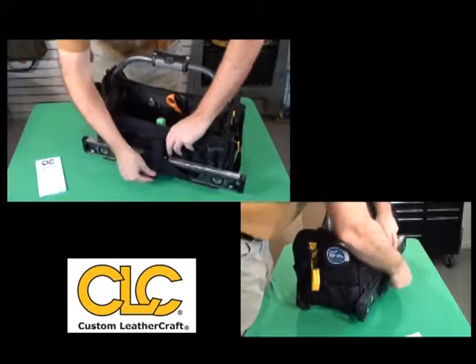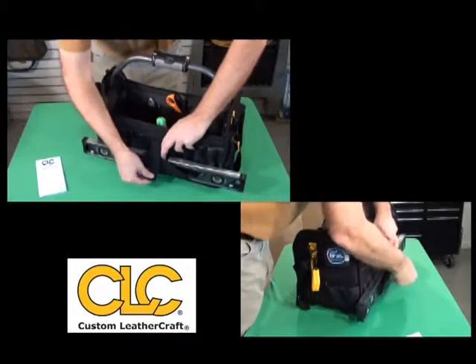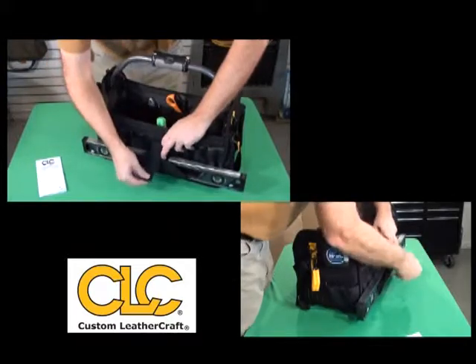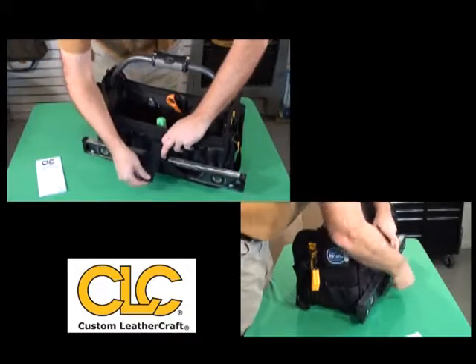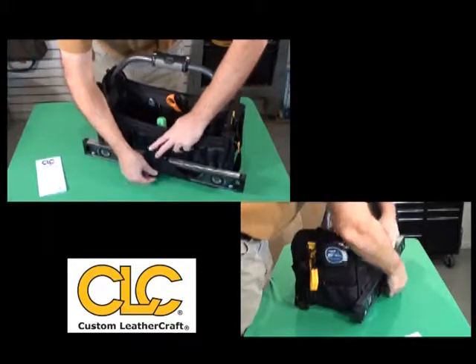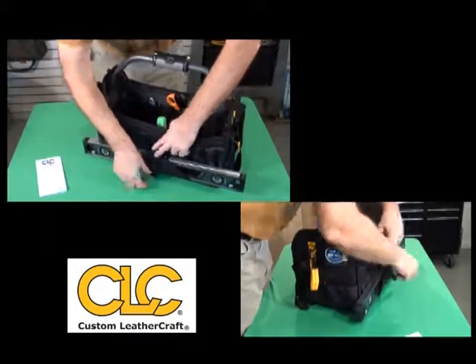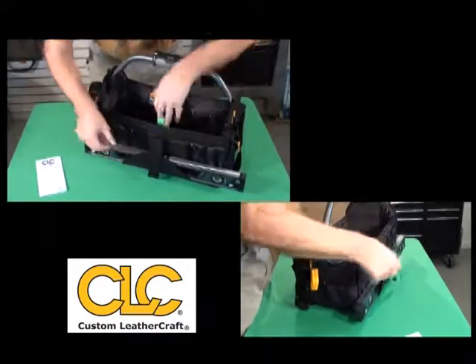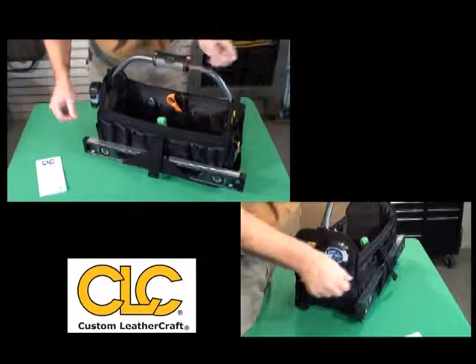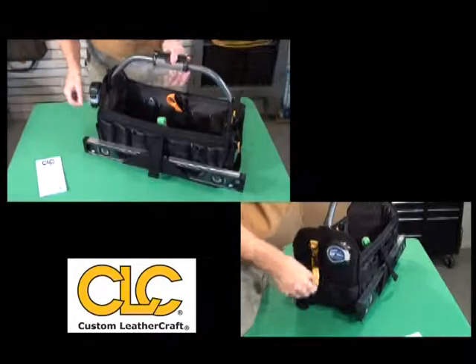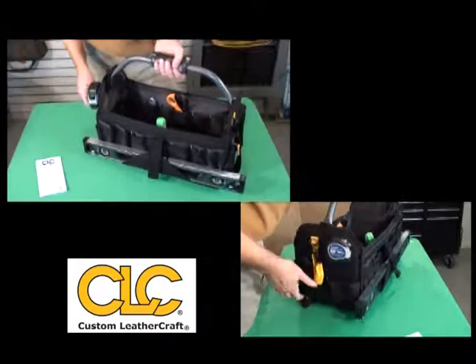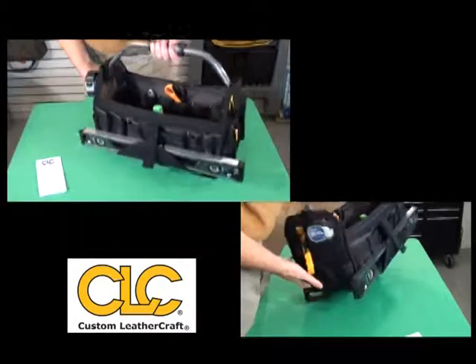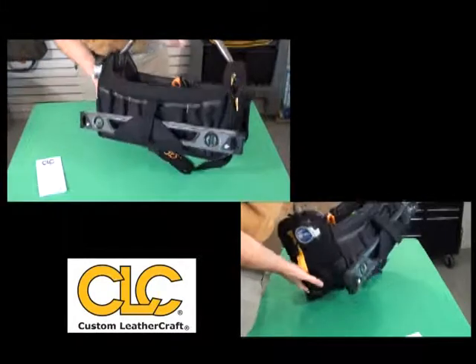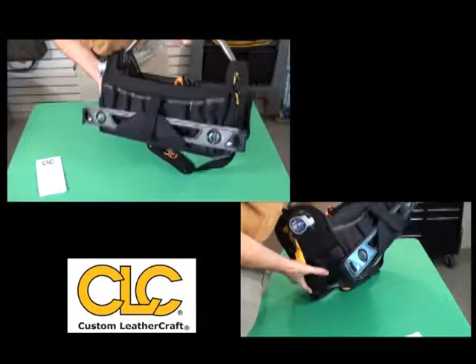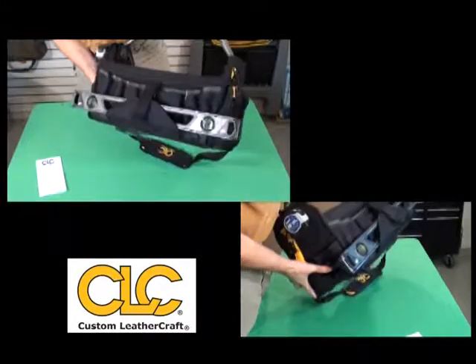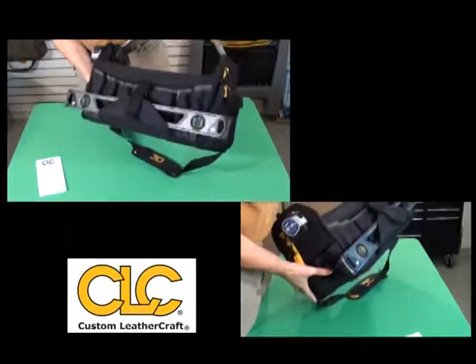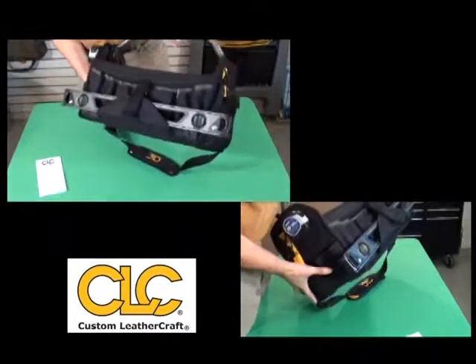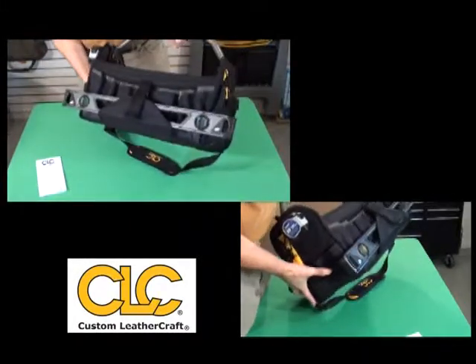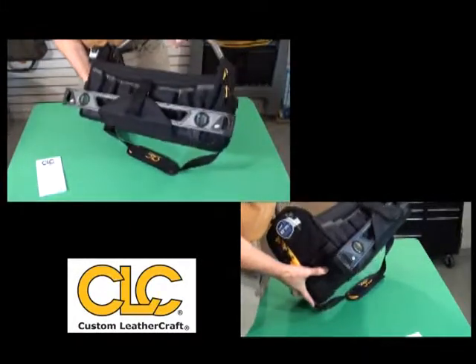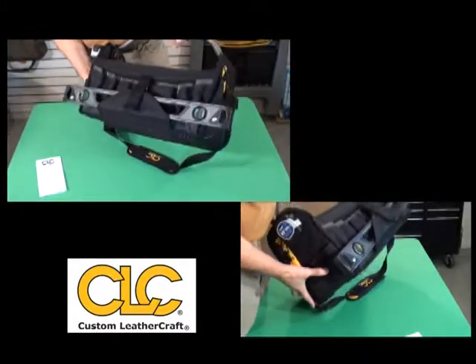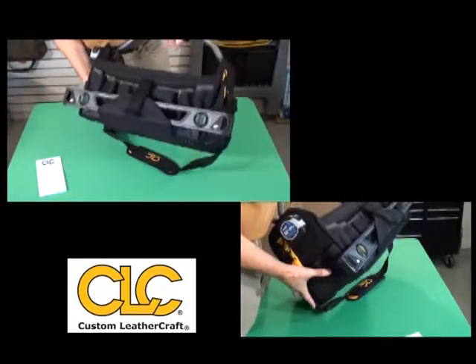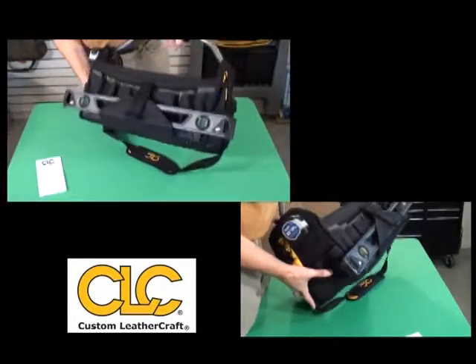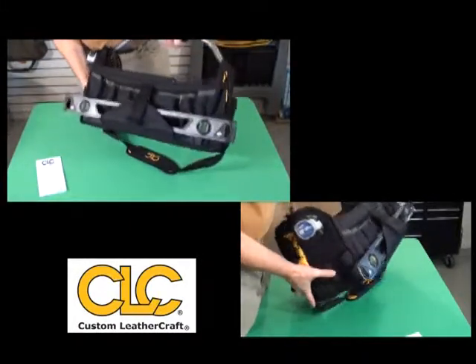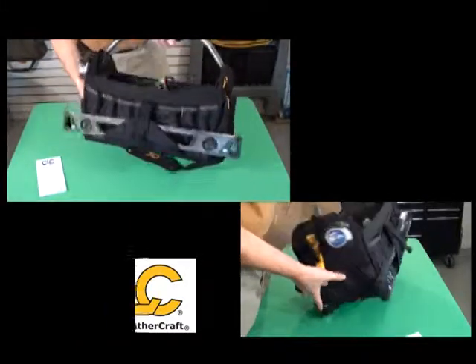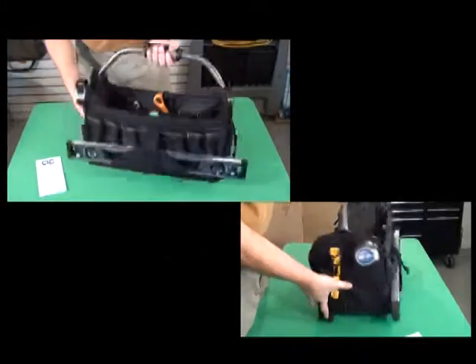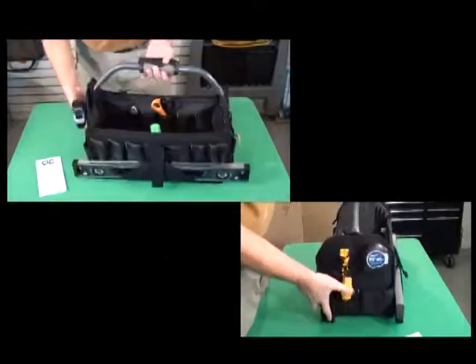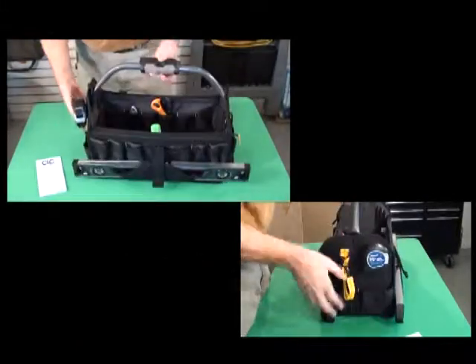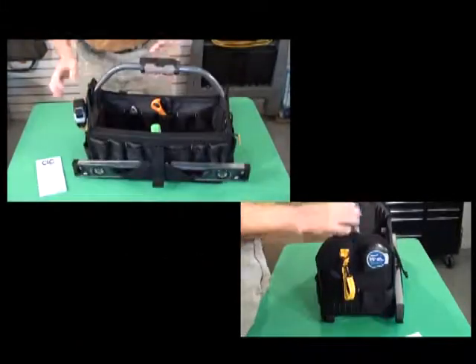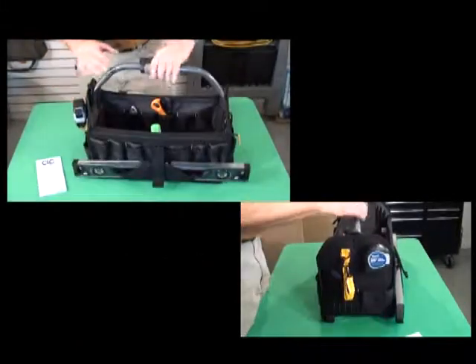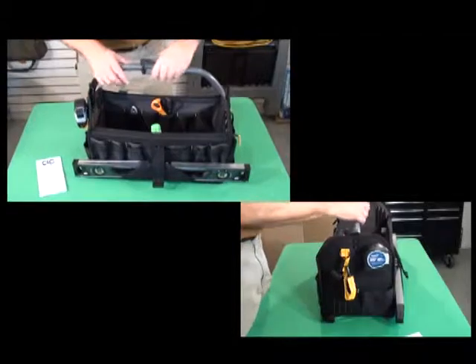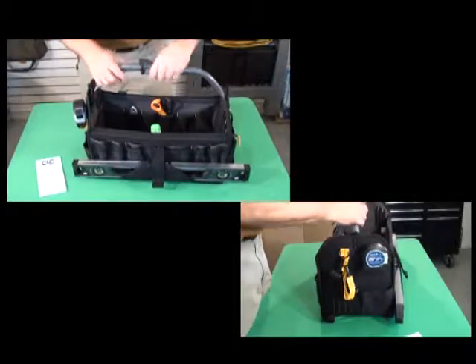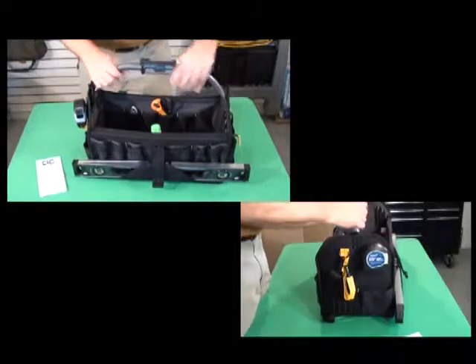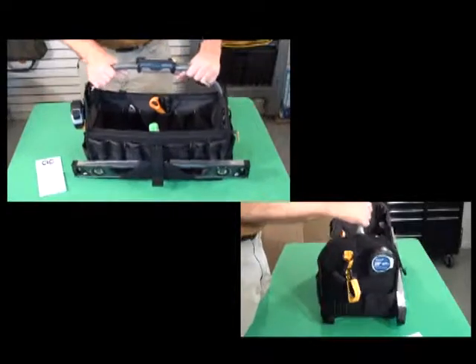The key feature of this bag is the light. This bag is brand new, introduced by CLC in Q4 of 2012.